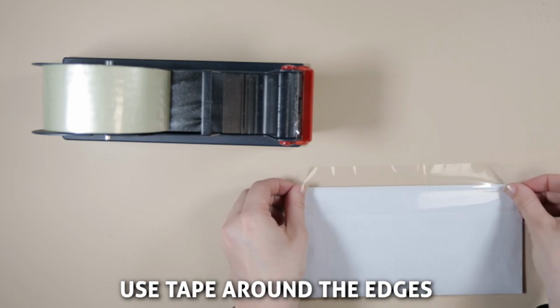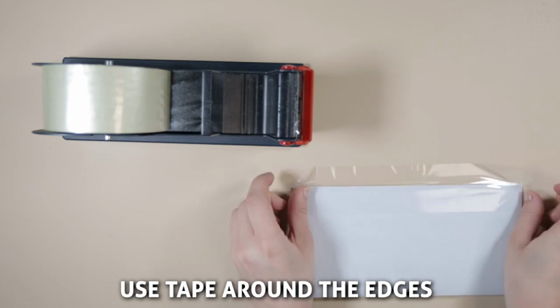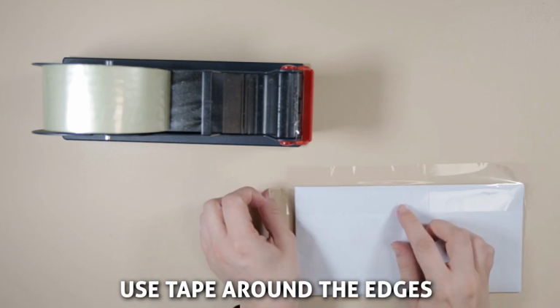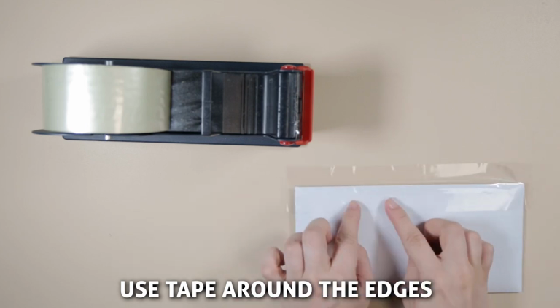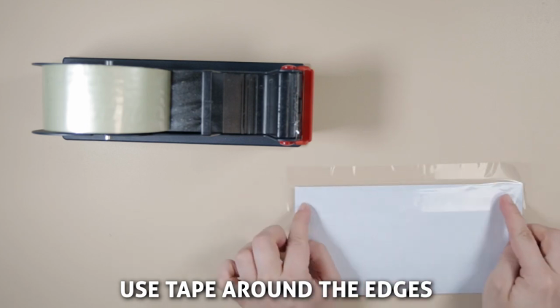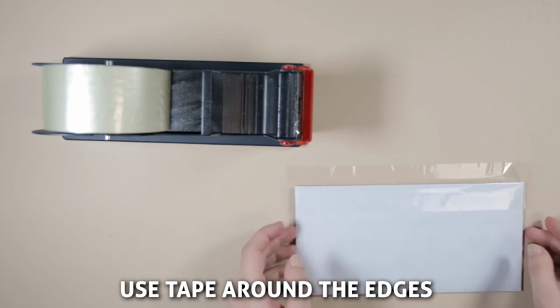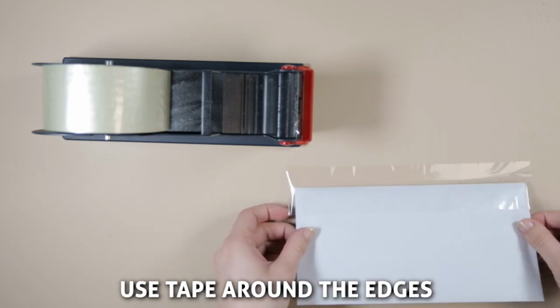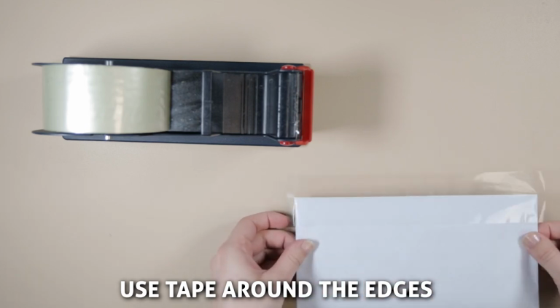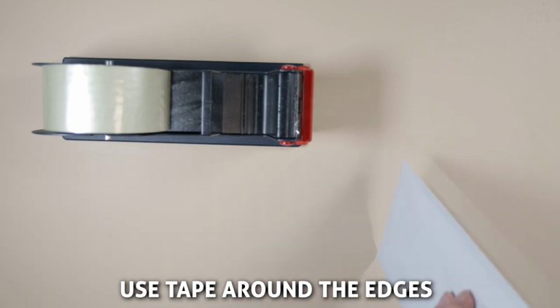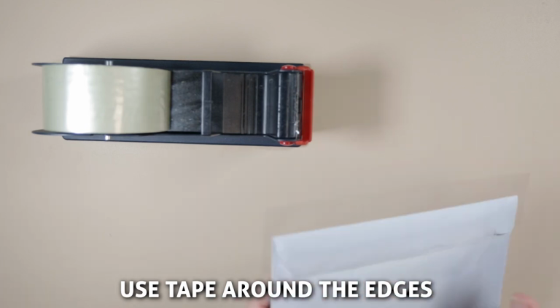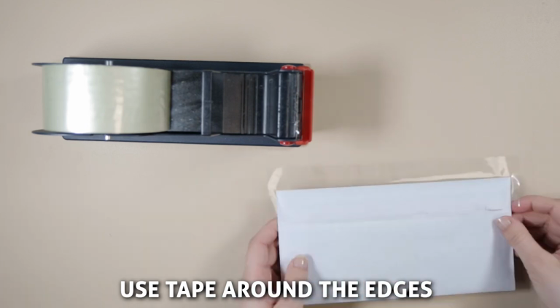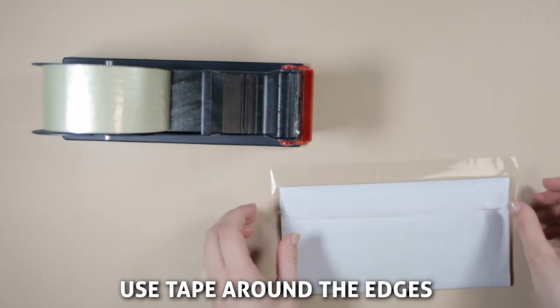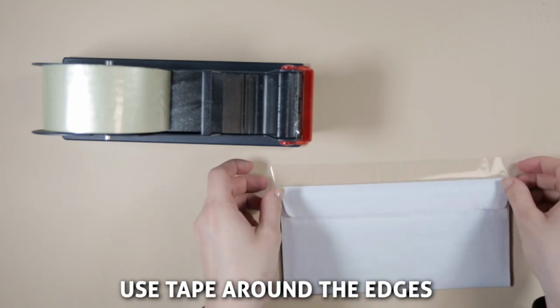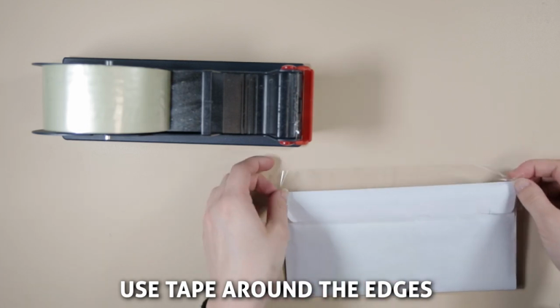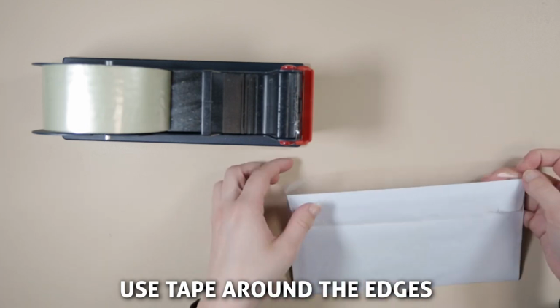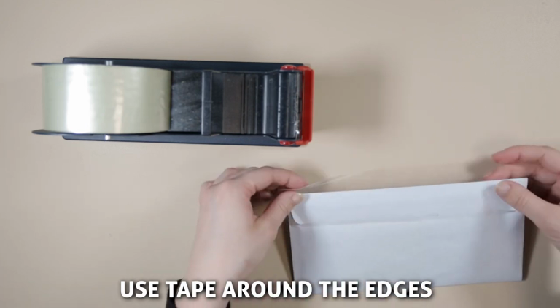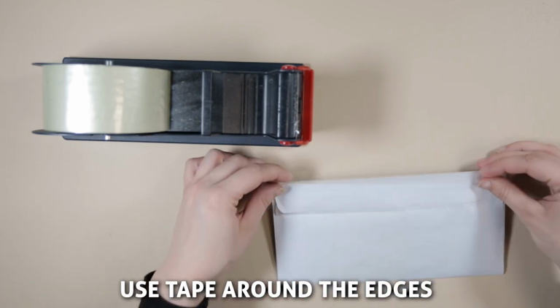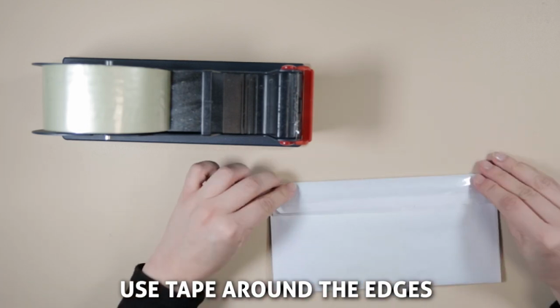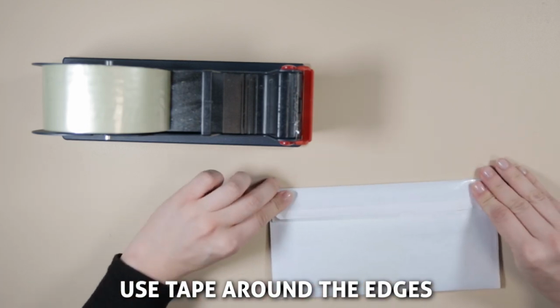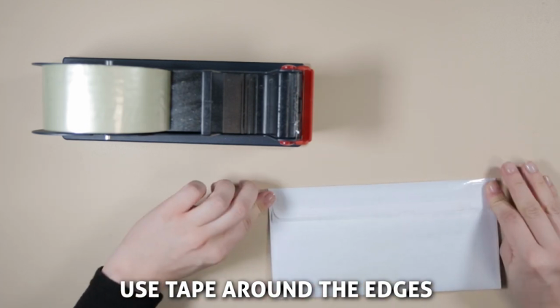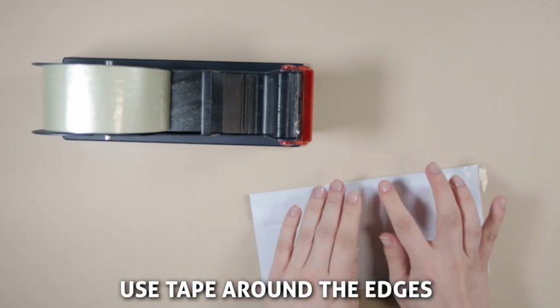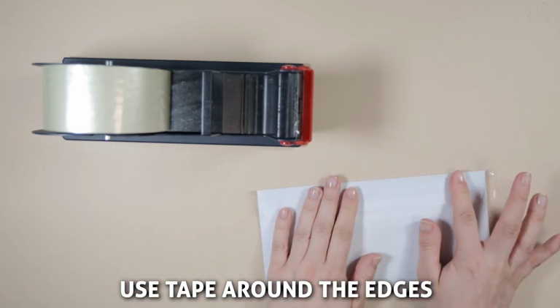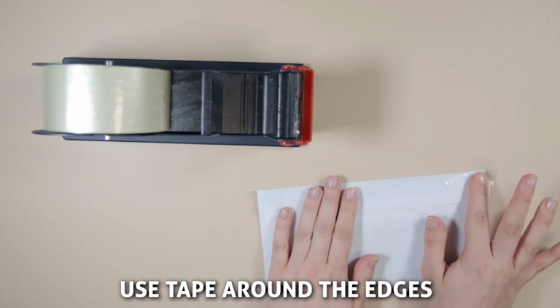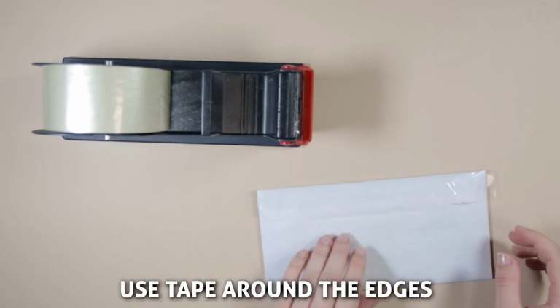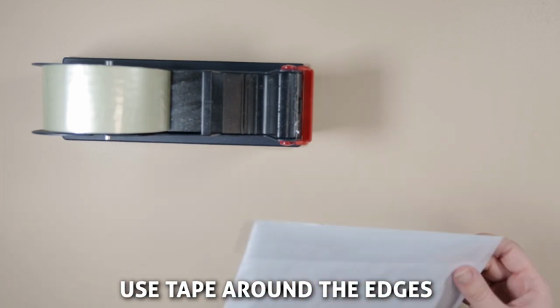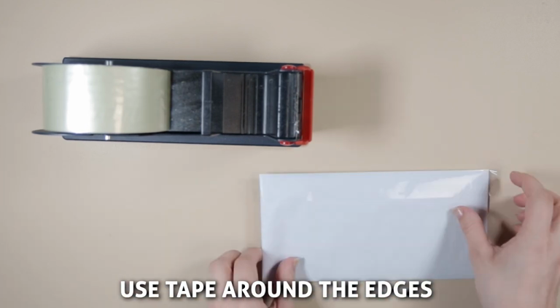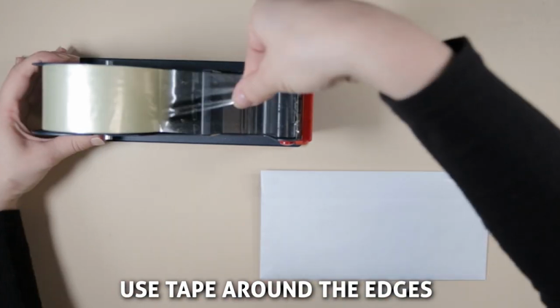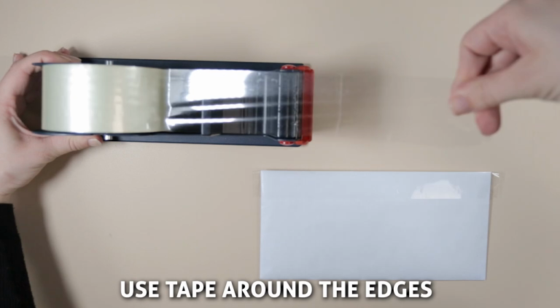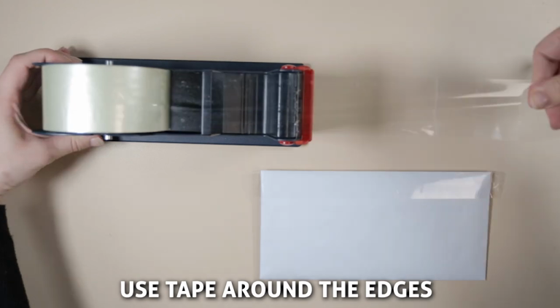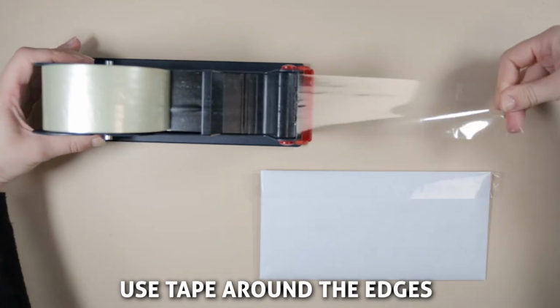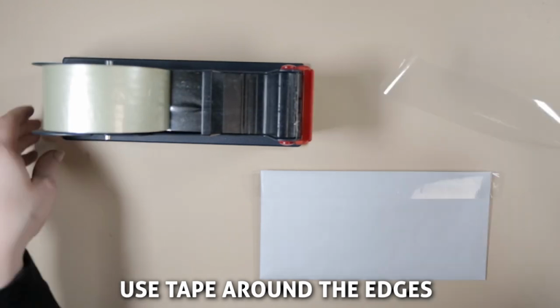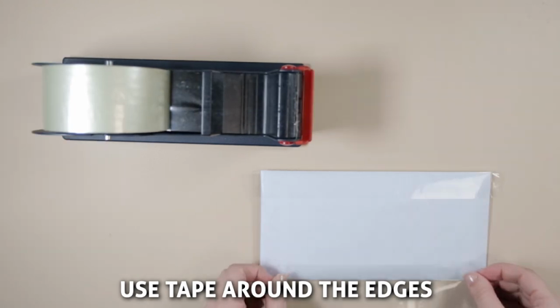You can fold some tape around the edges of the envelope and over the envelope seal to make it extra secure.